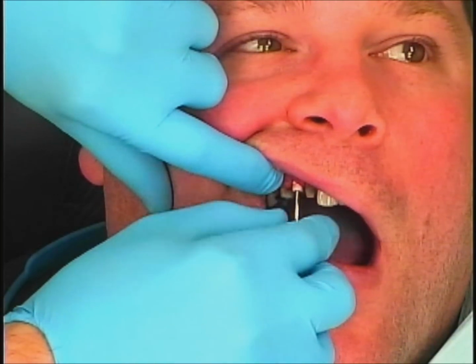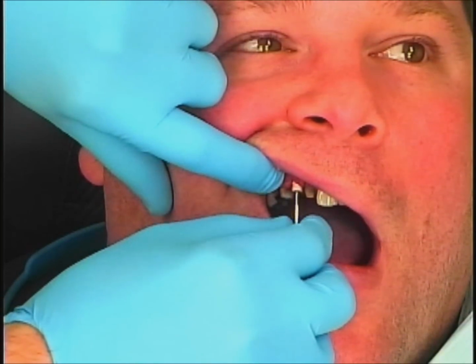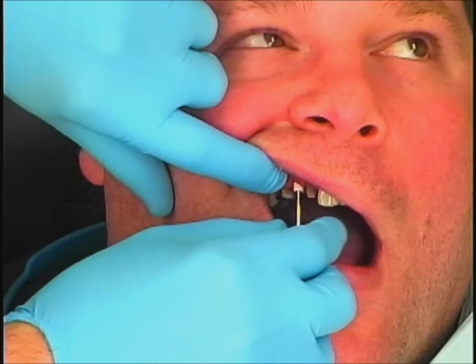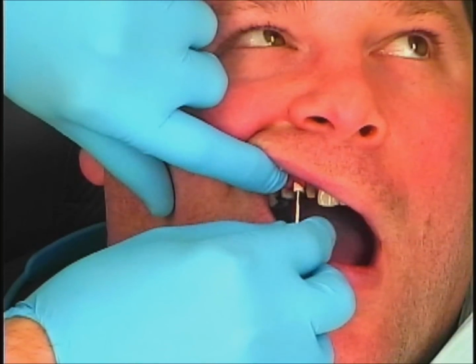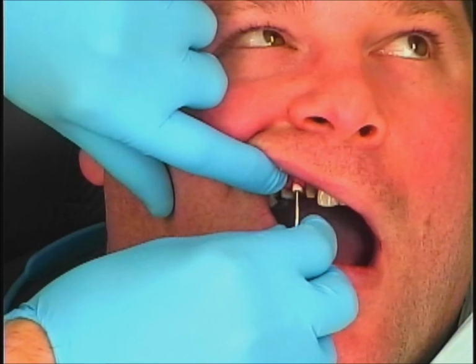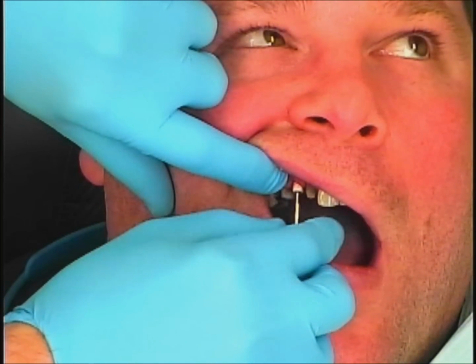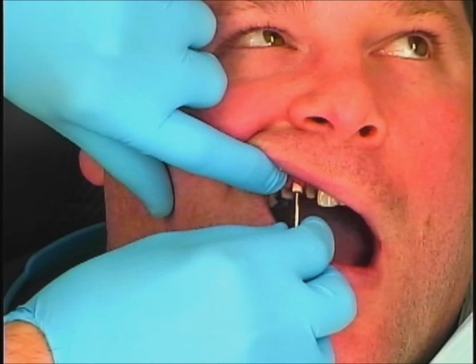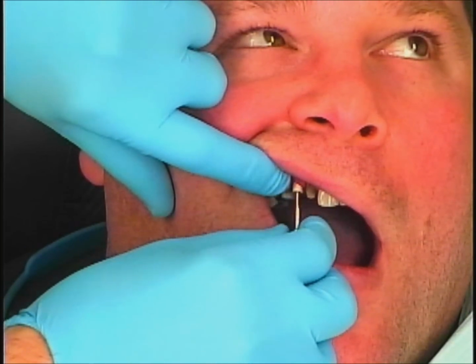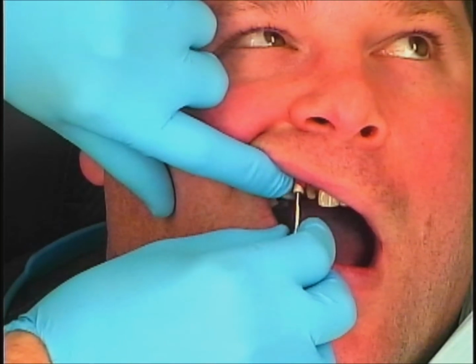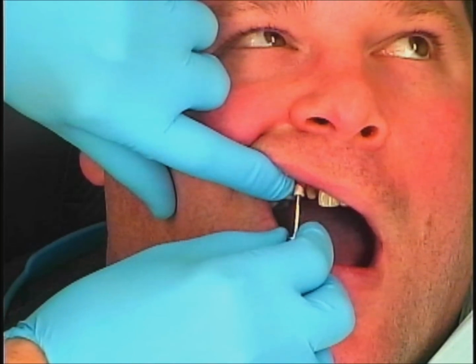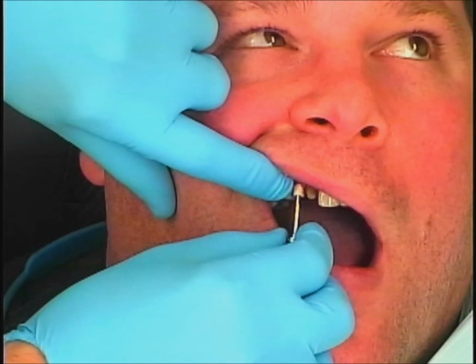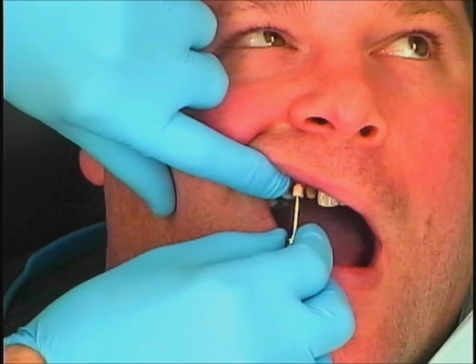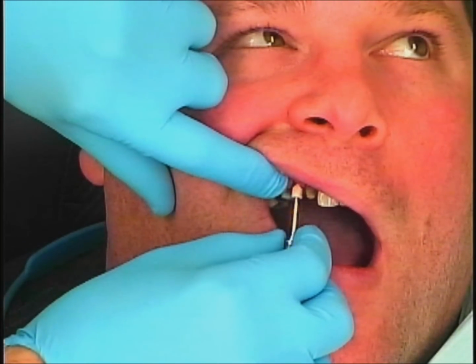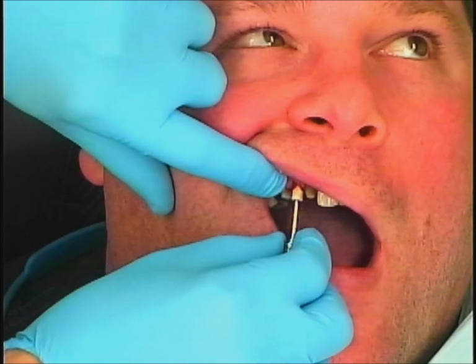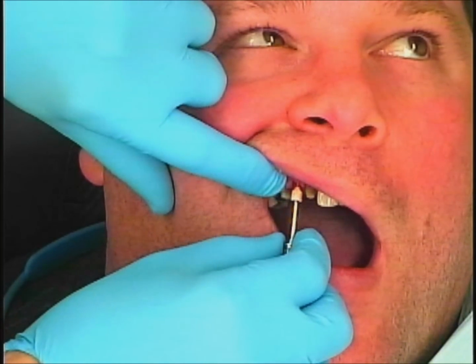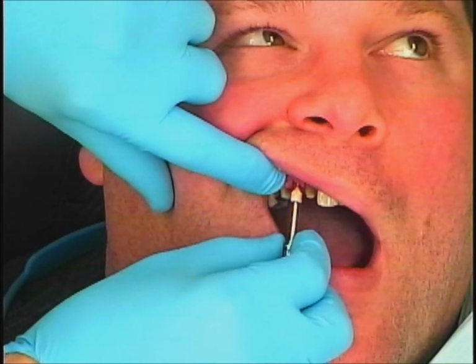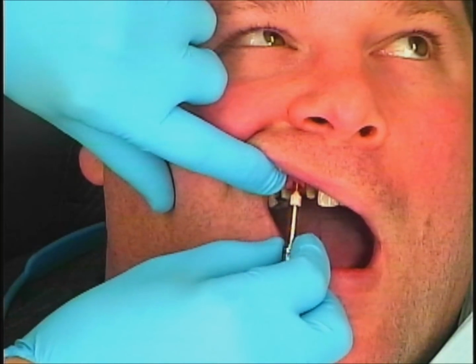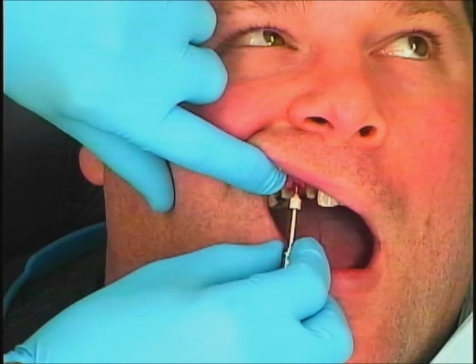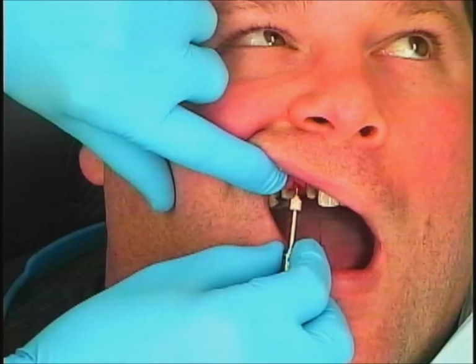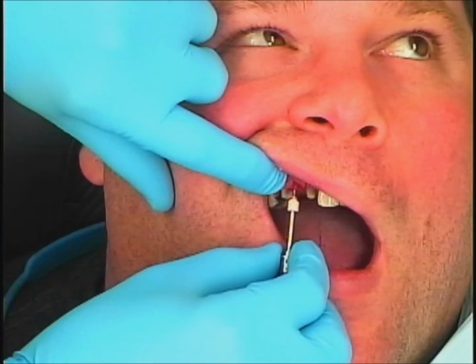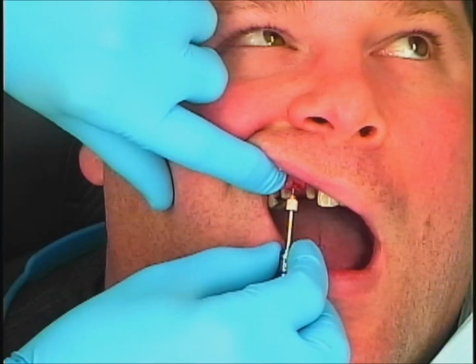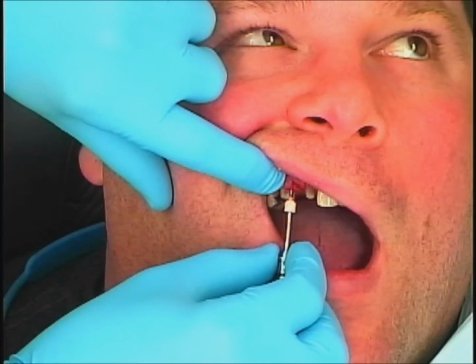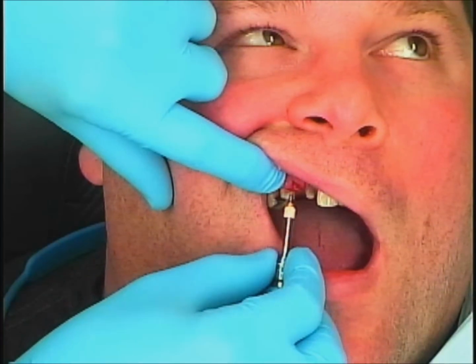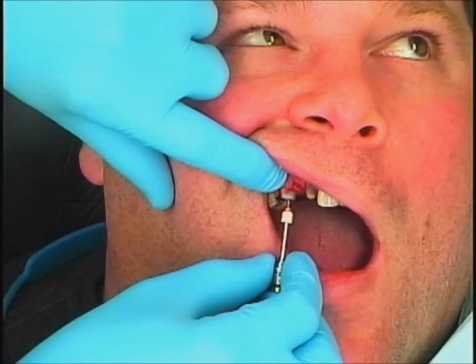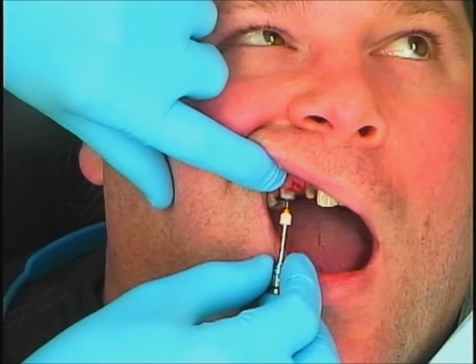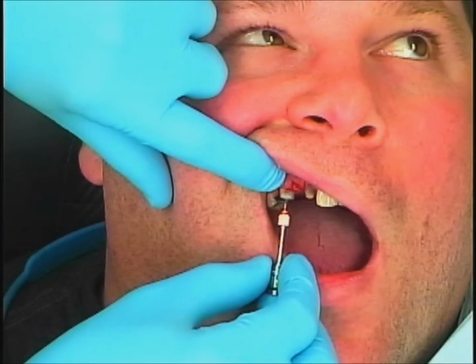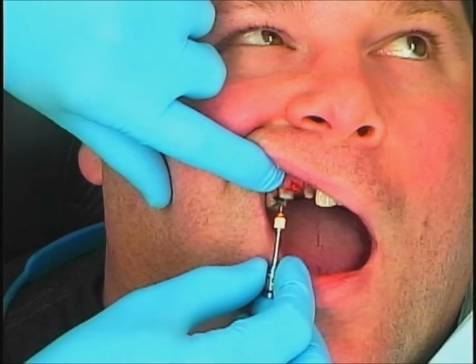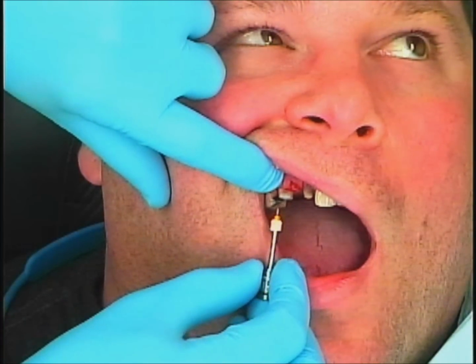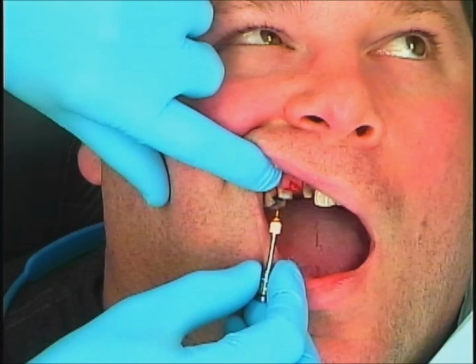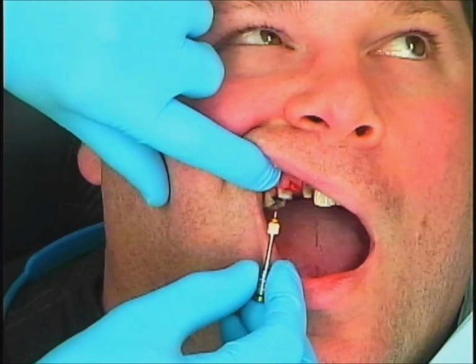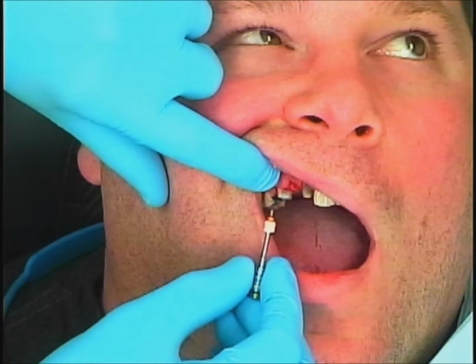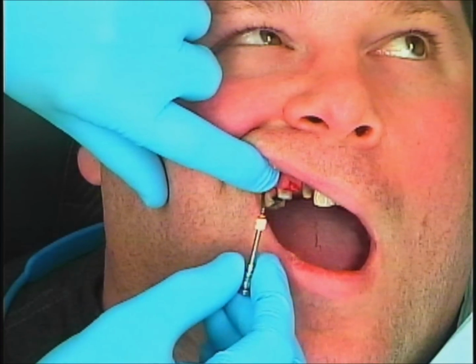Here you see I'm removing the healing abutment, which with this system is made out of PEEK material — very tissue-friendly. It's not metal.